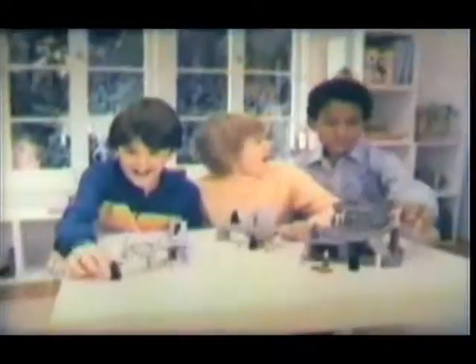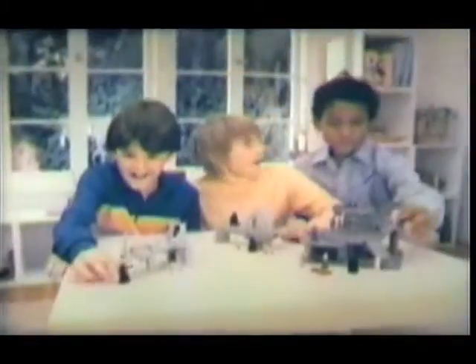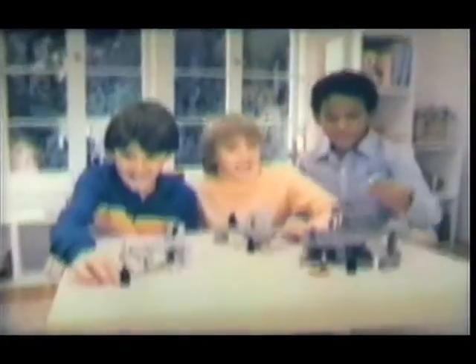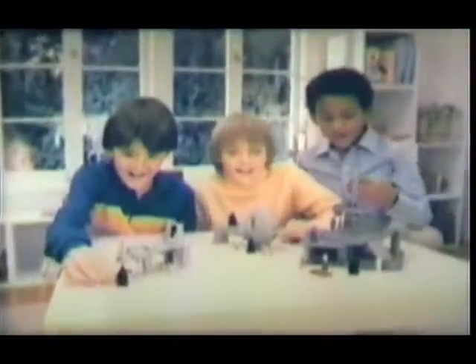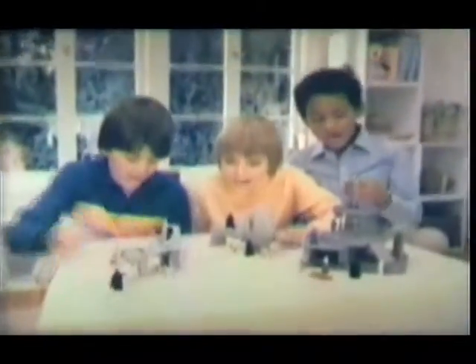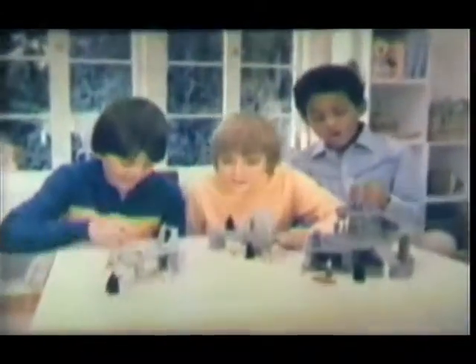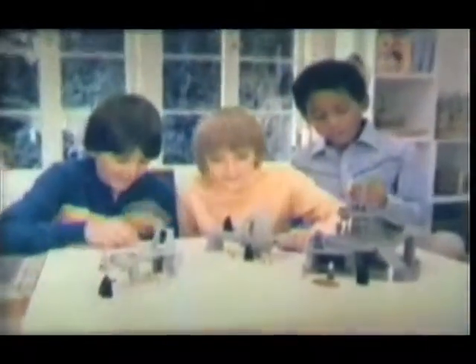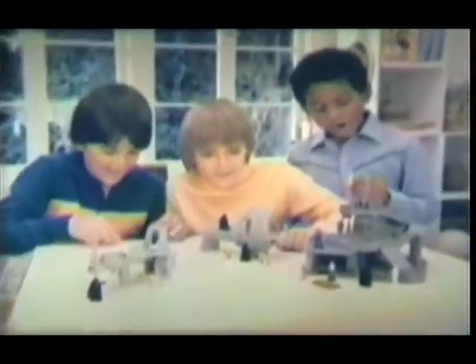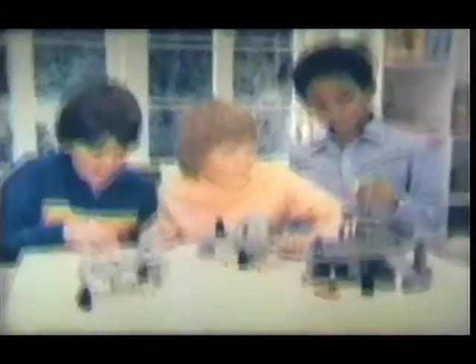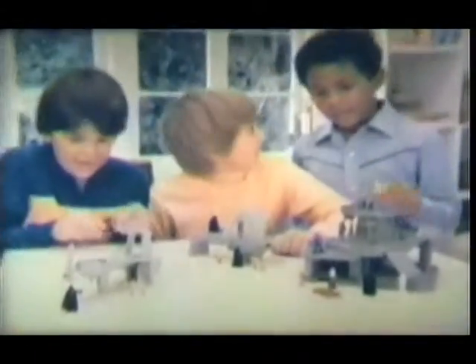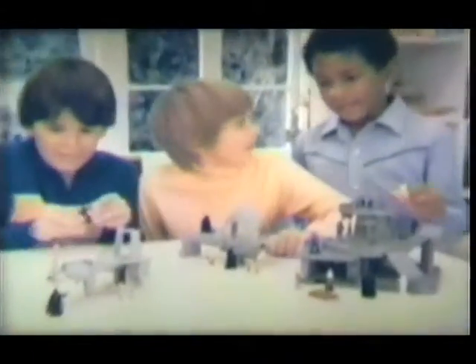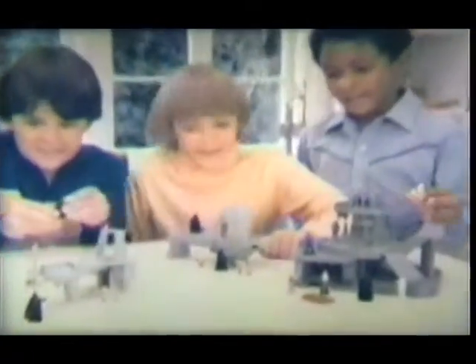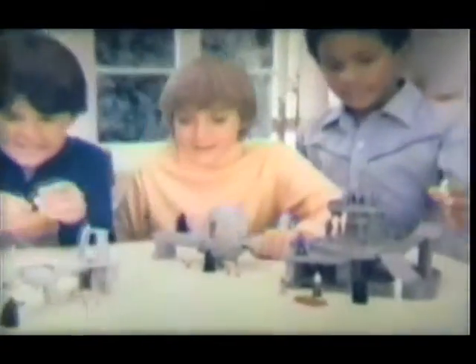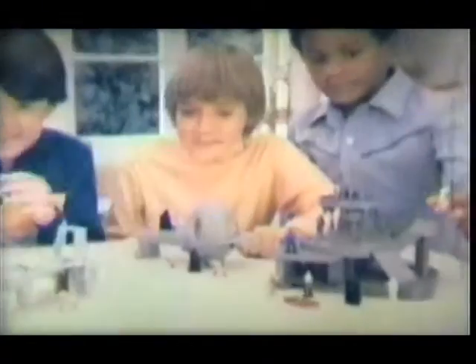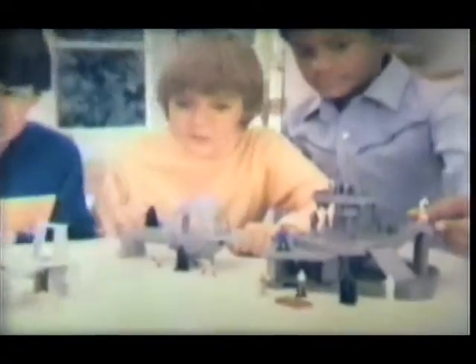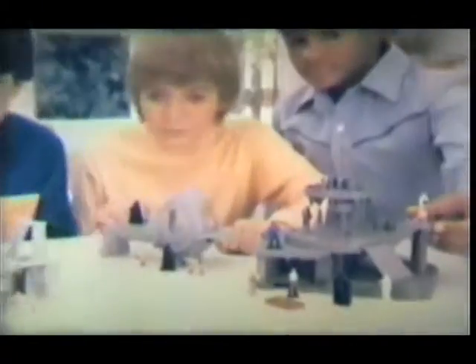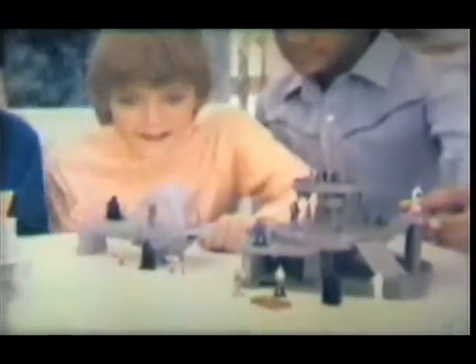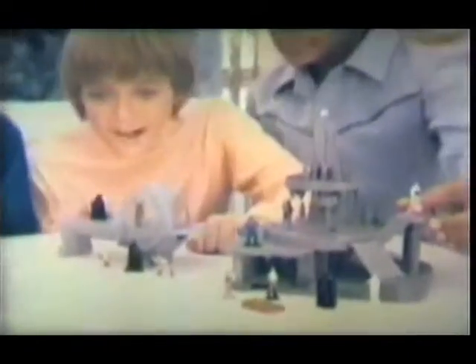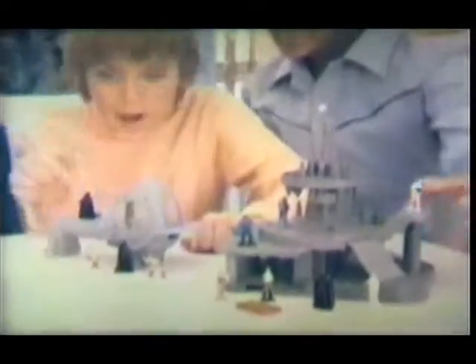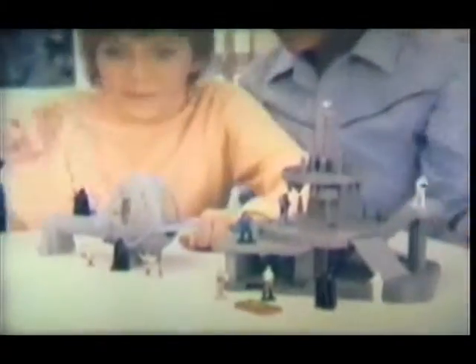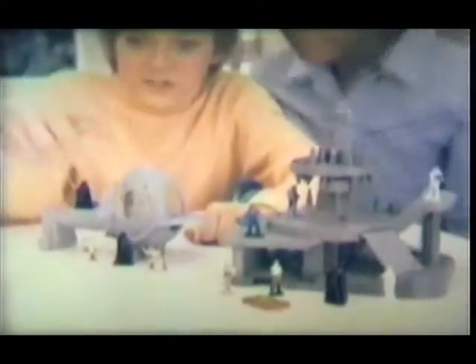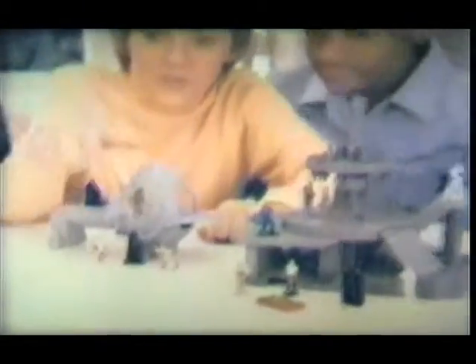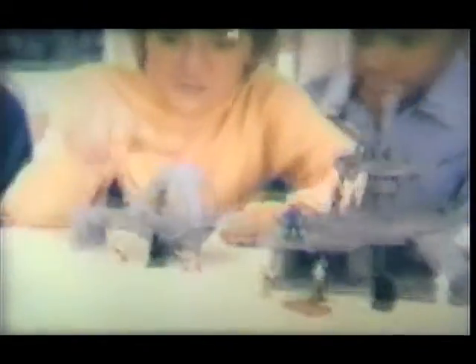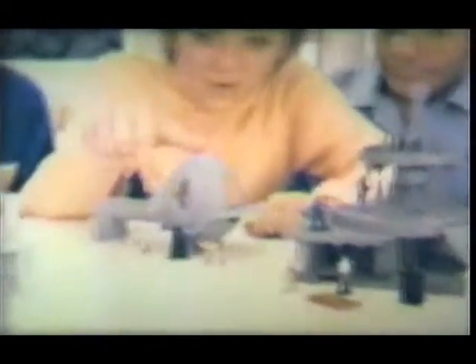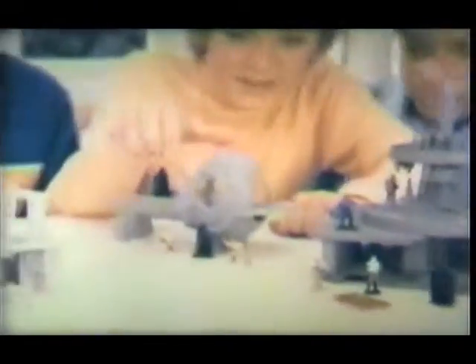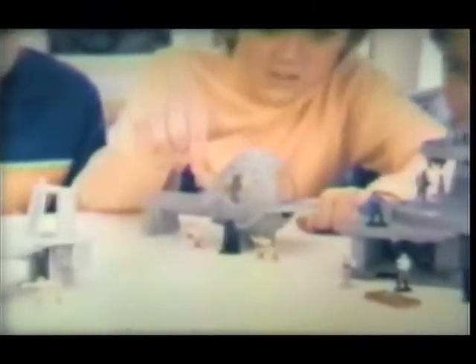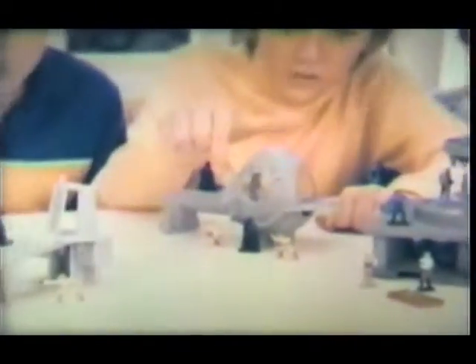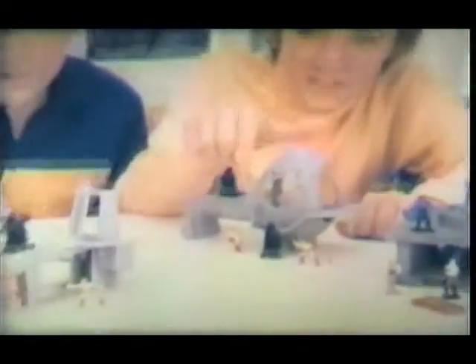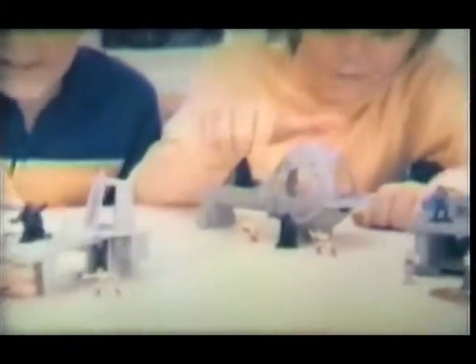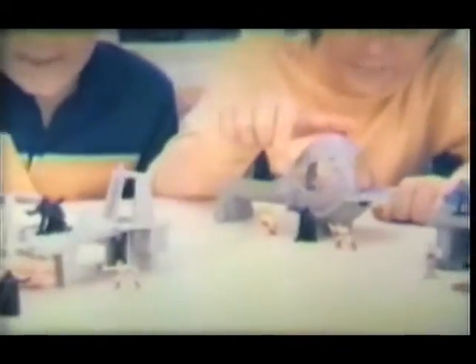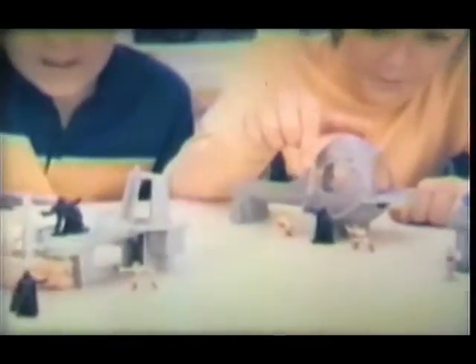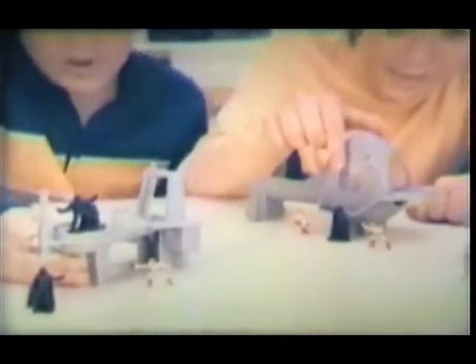Introducing Bespin World, new from the Star Wars Micro Collection line. Sixteen die-cast figures and action poses included. It's three play sets in one.